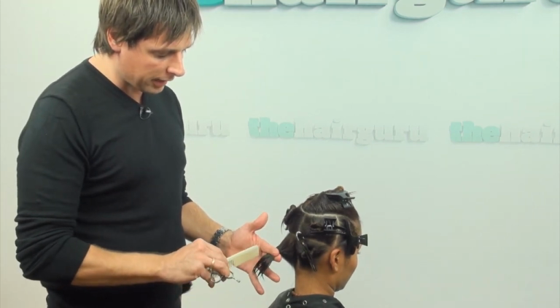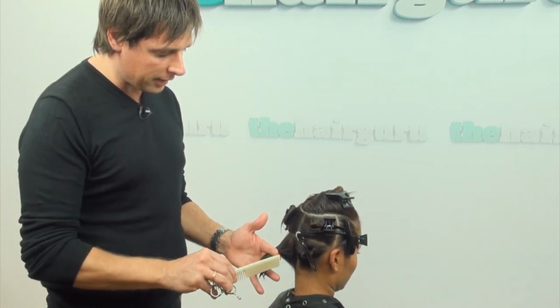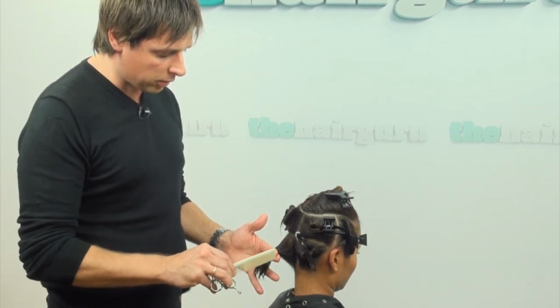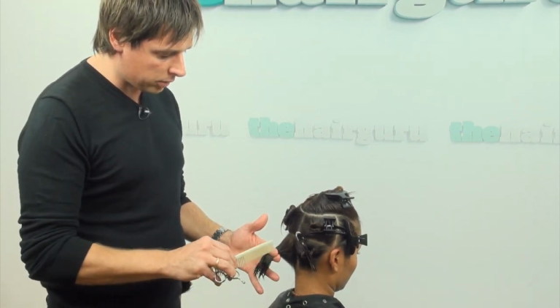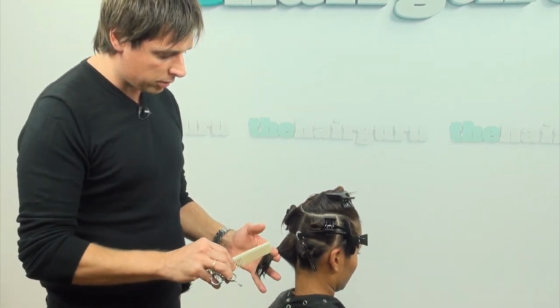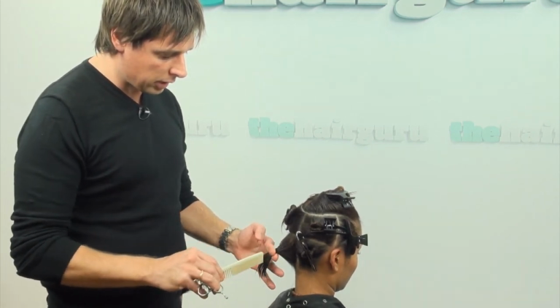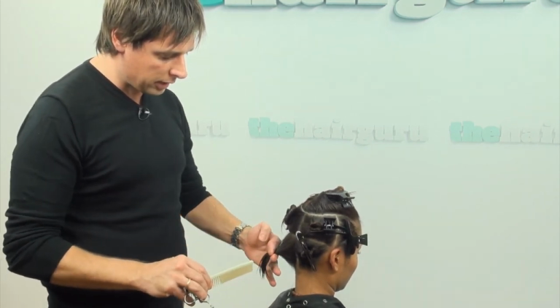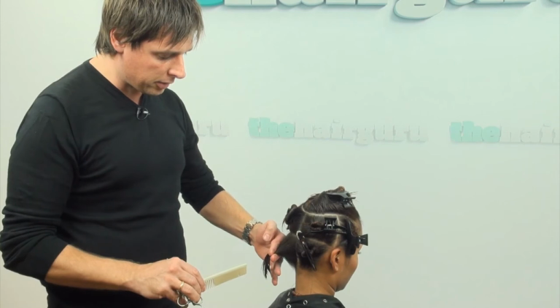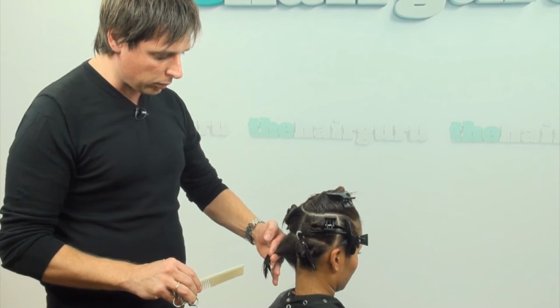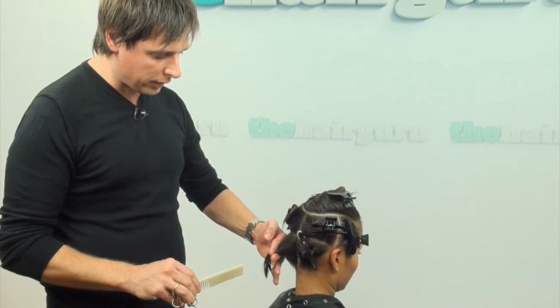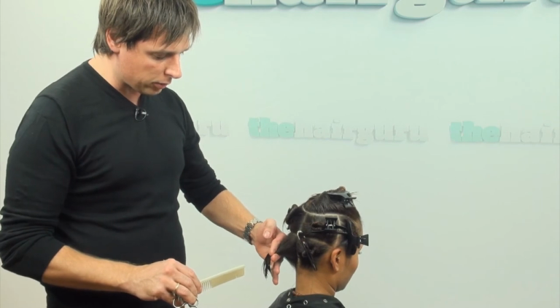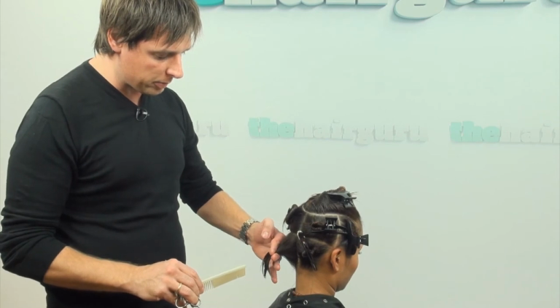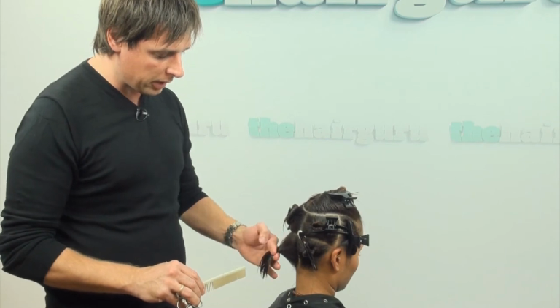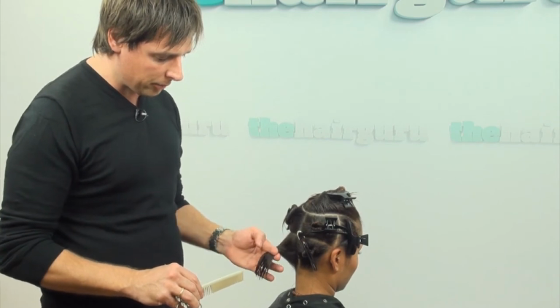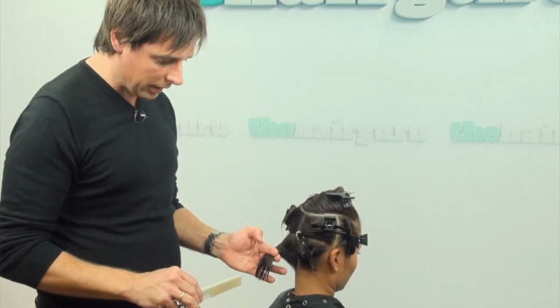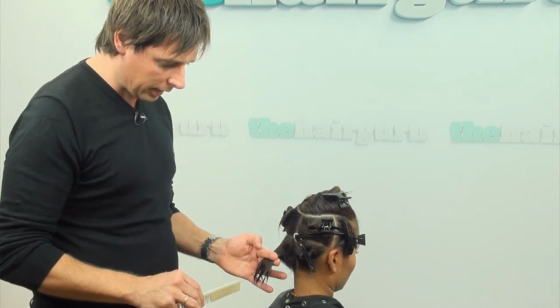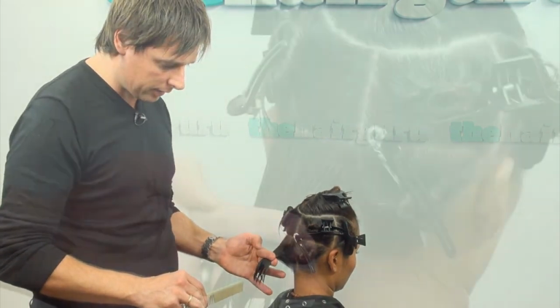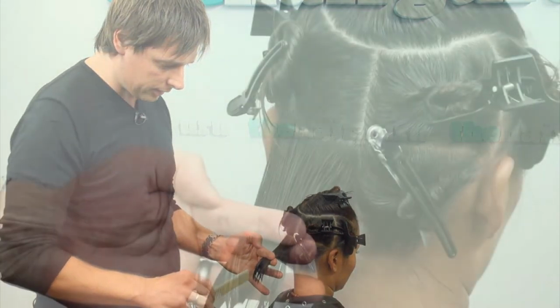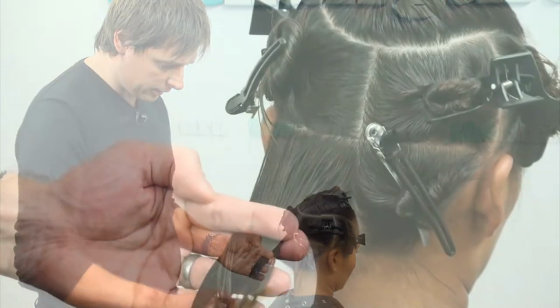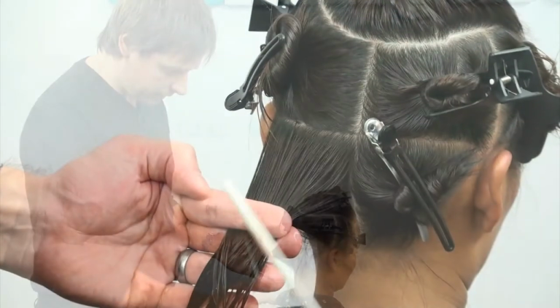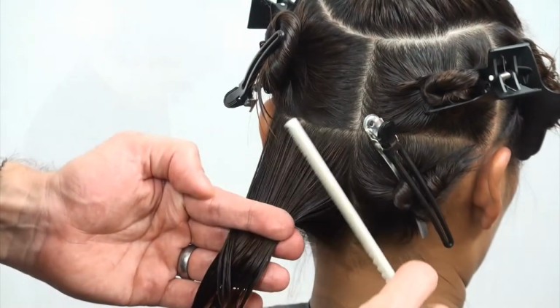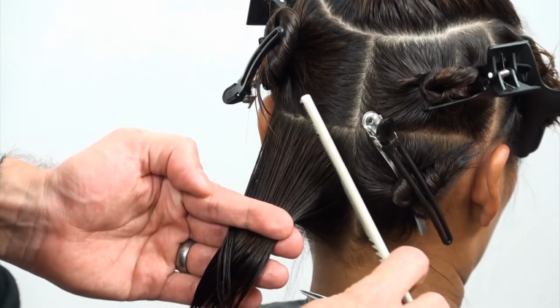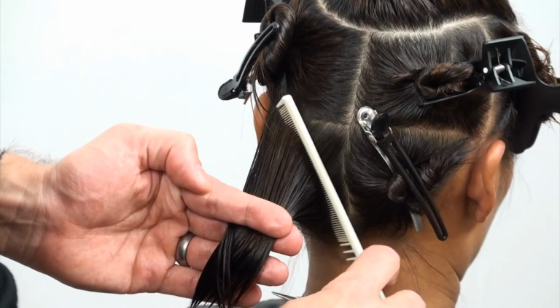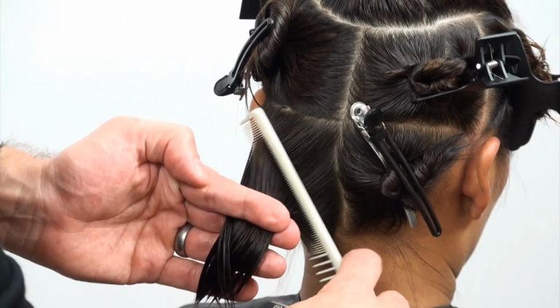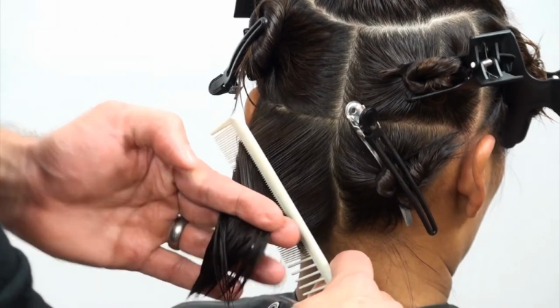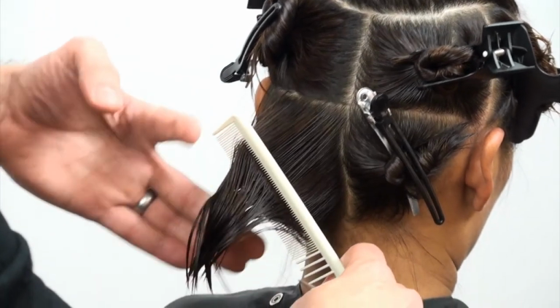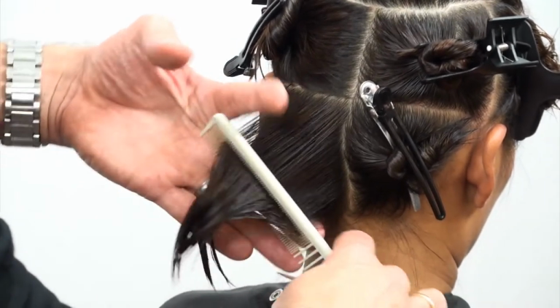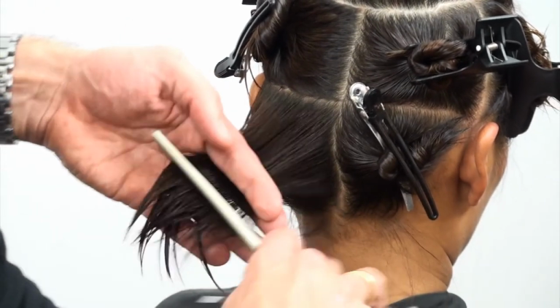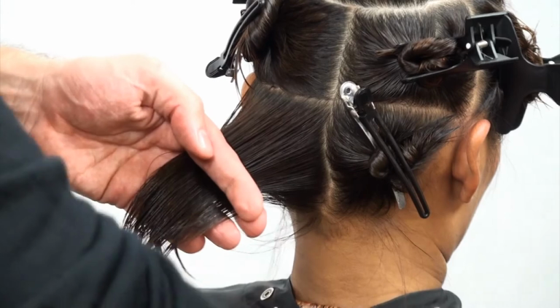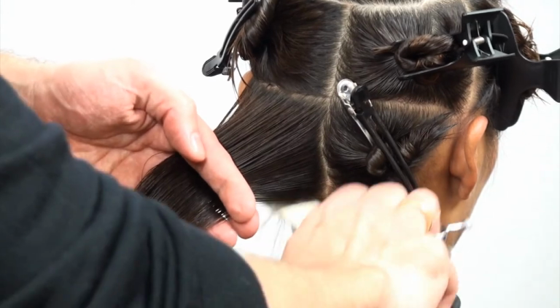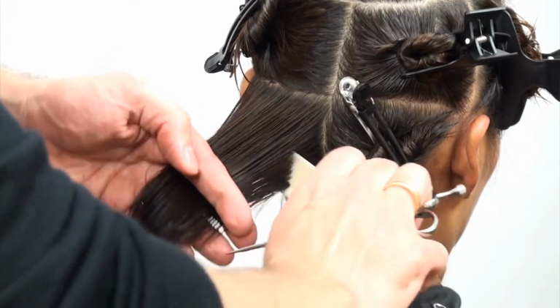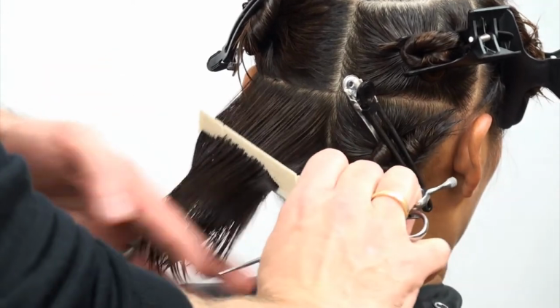It is important to keep your fingers straight while point cutting.